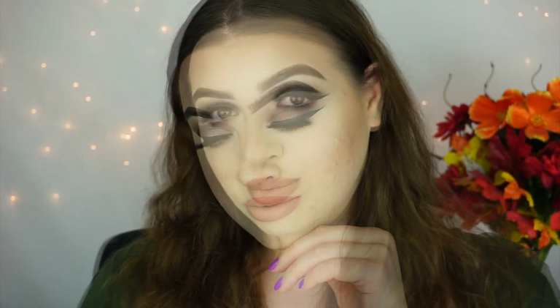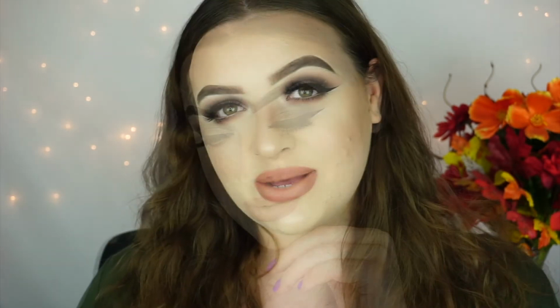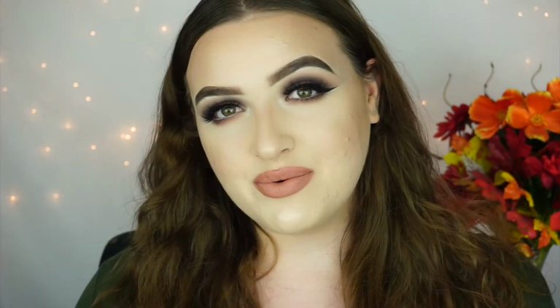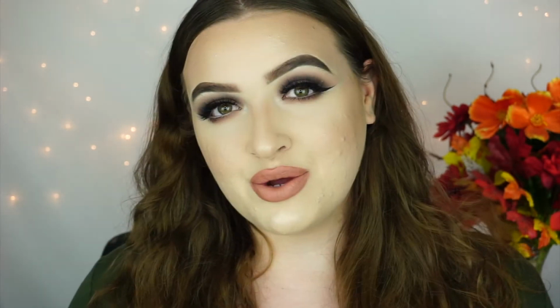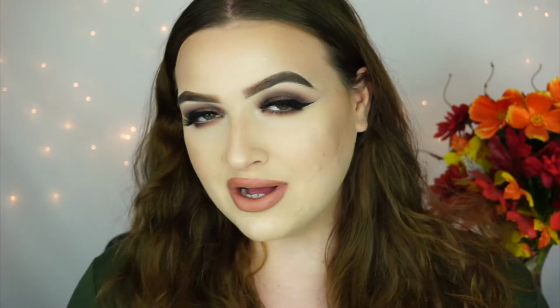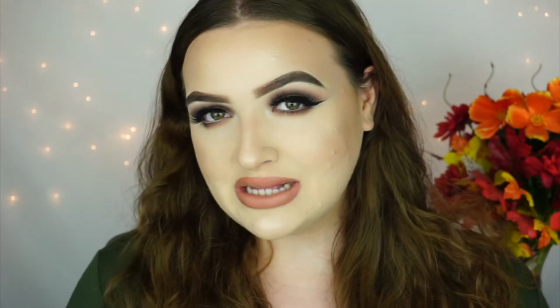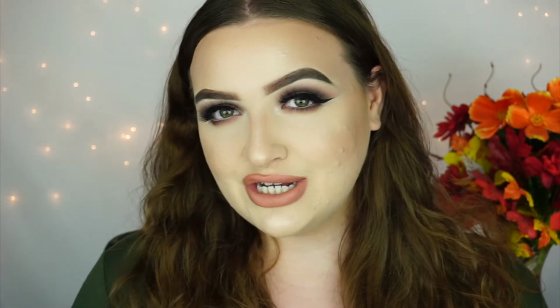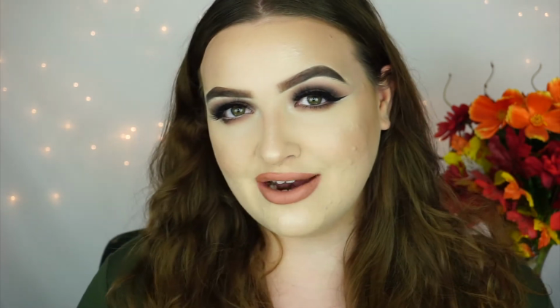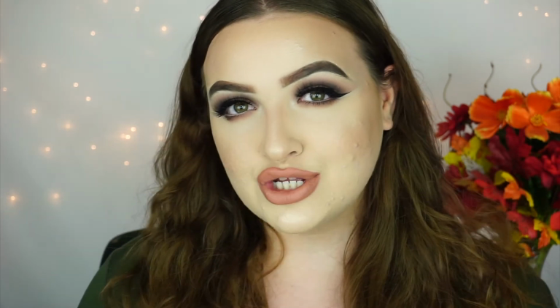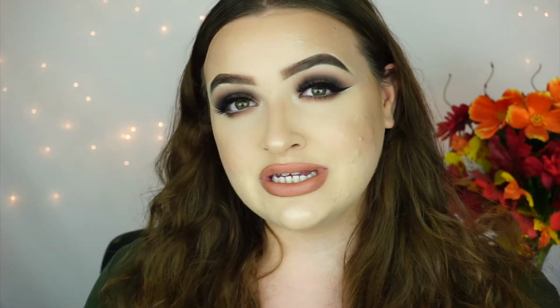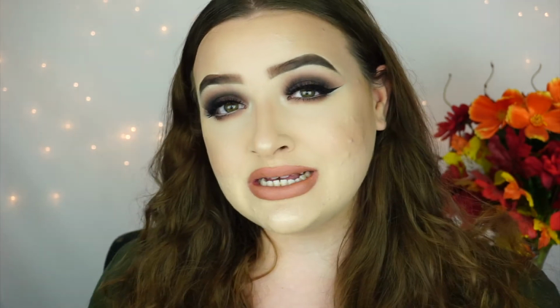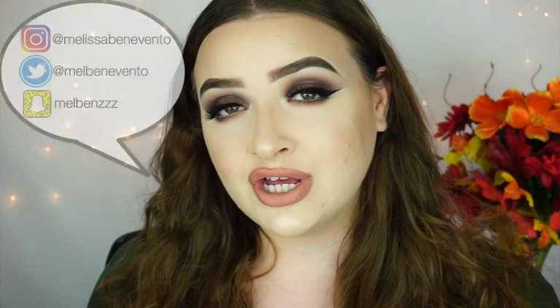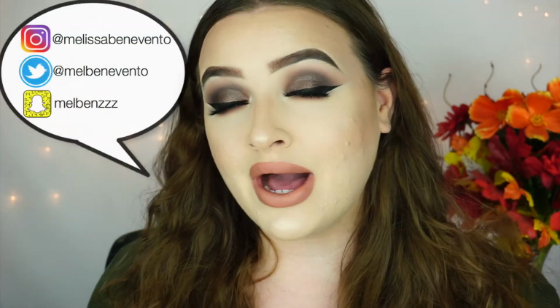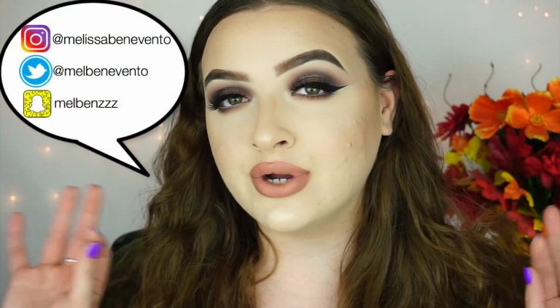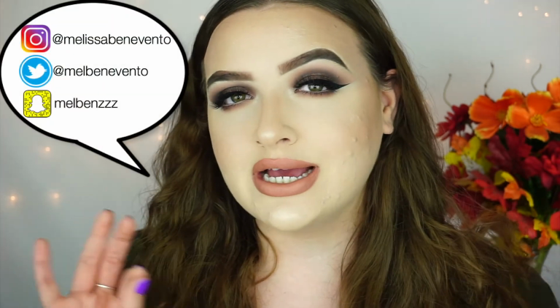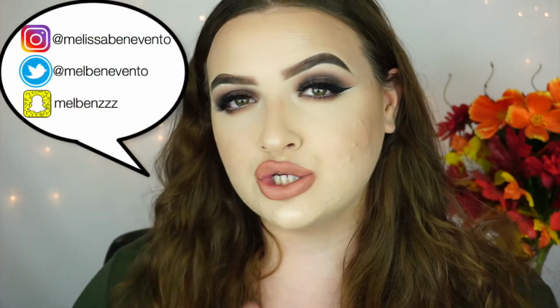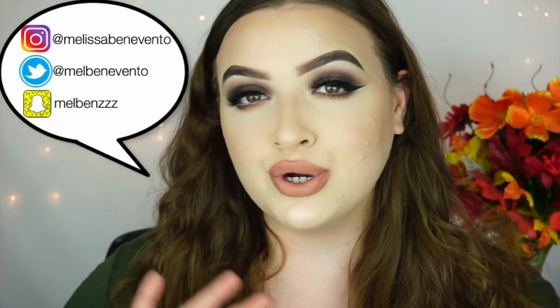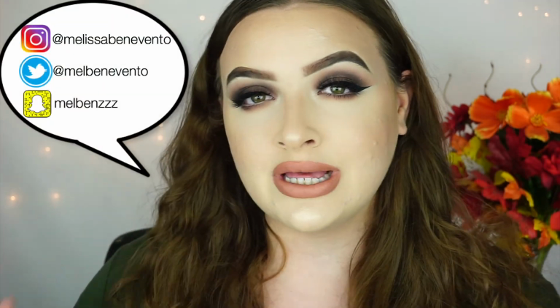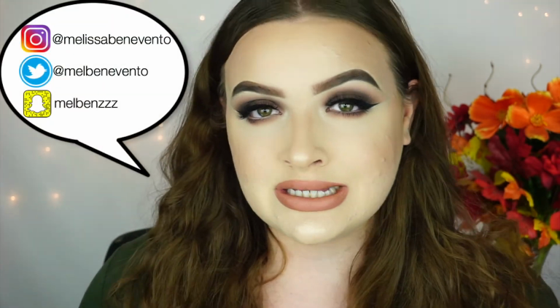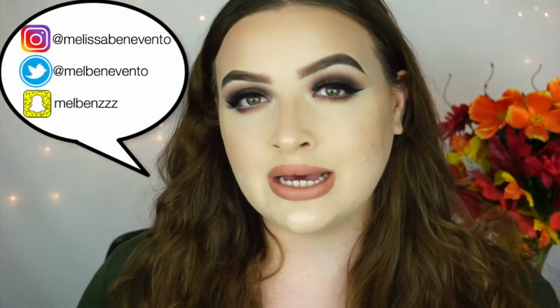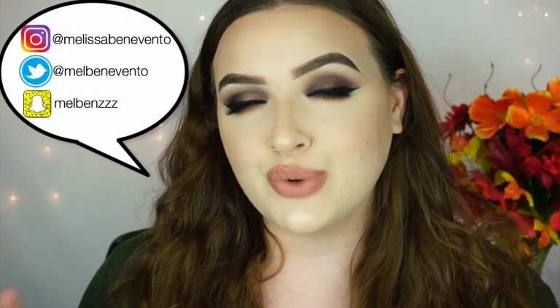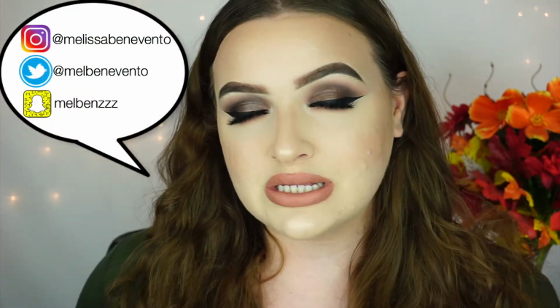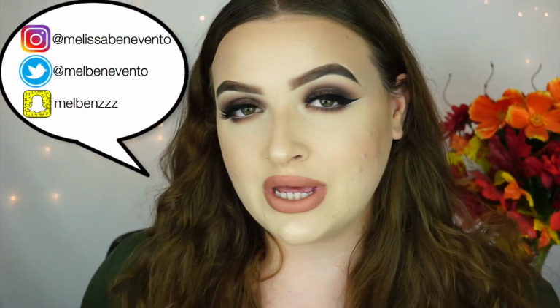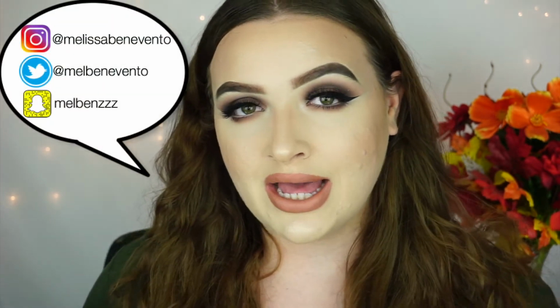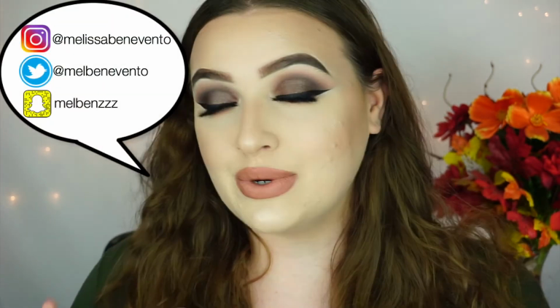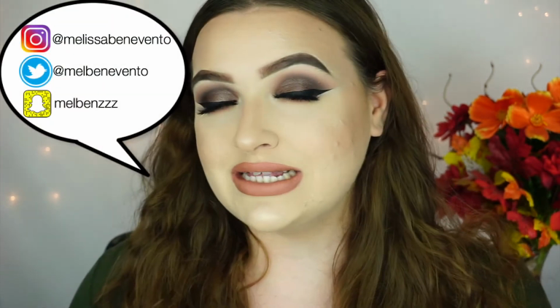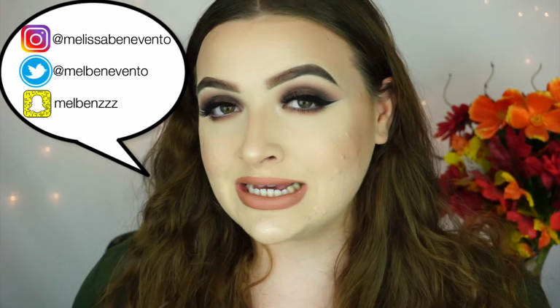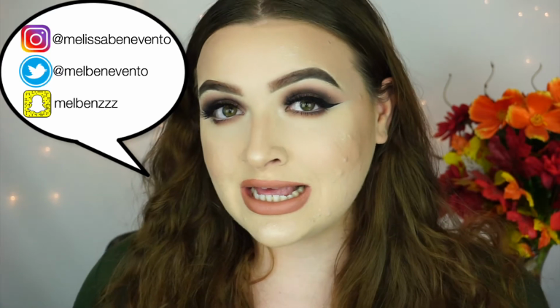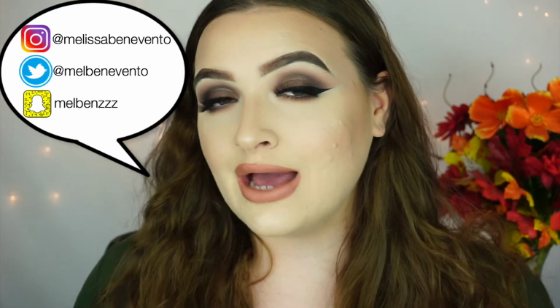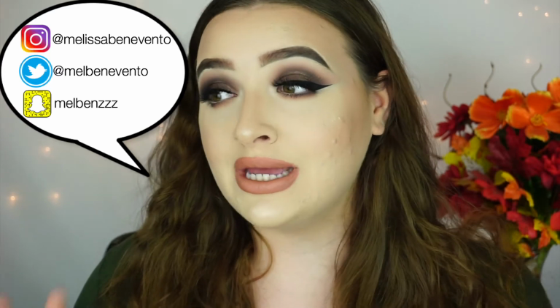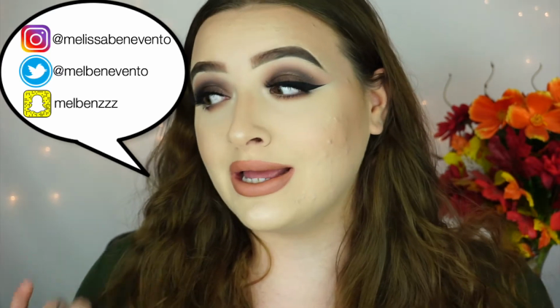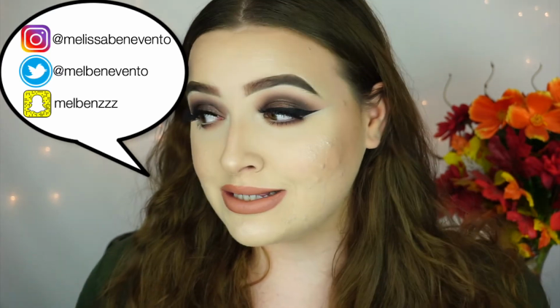What's up everyone, welcome back to my channel. So for today's video, I created a super easy brown smoky eye. When I say easy, I mean easy.